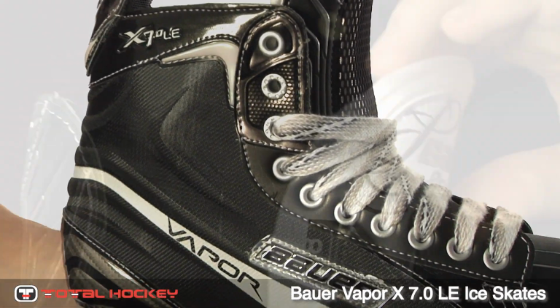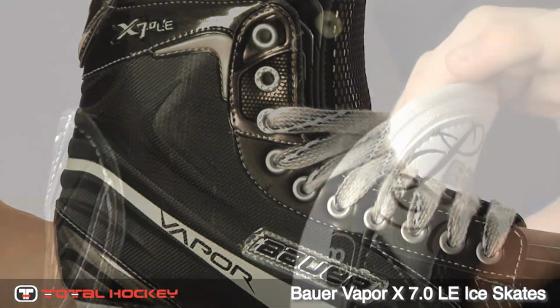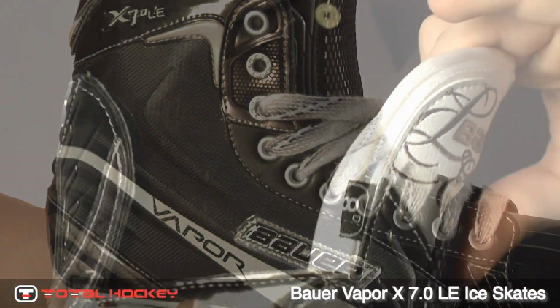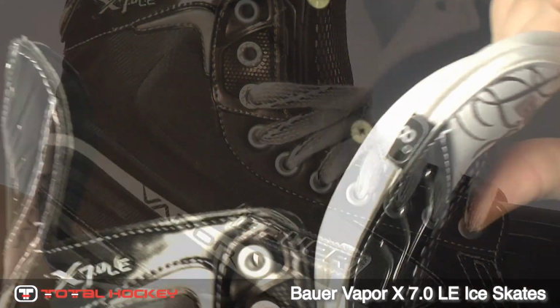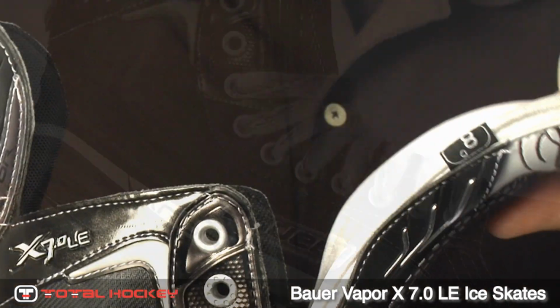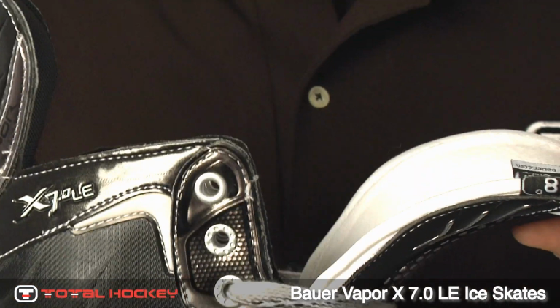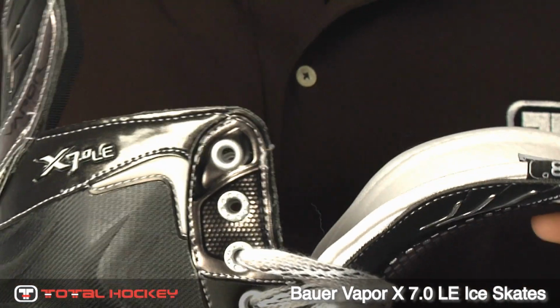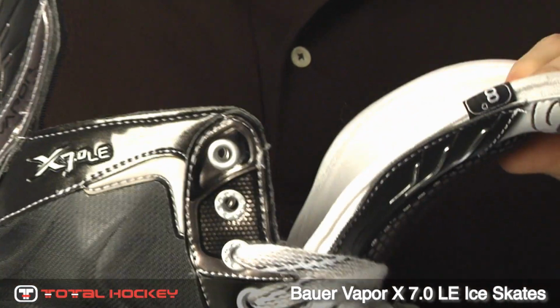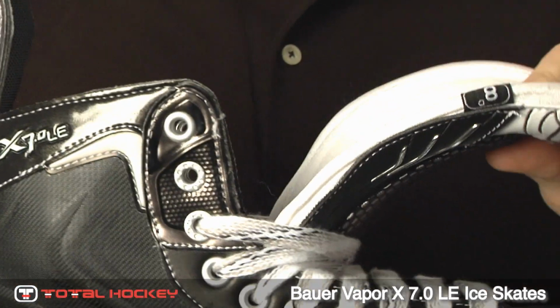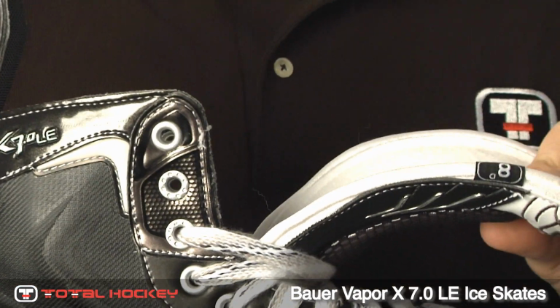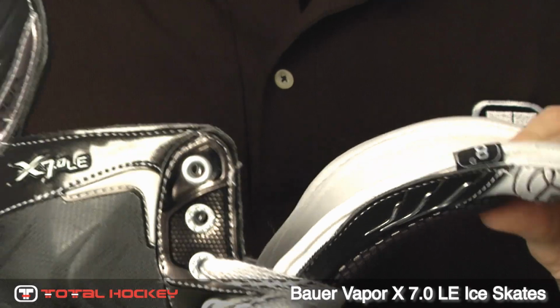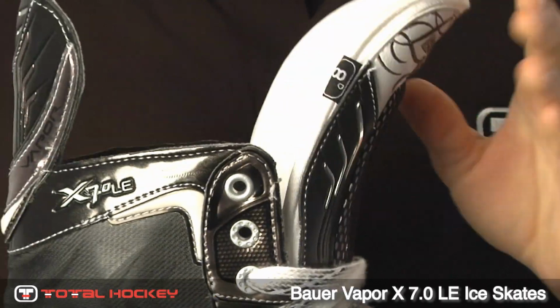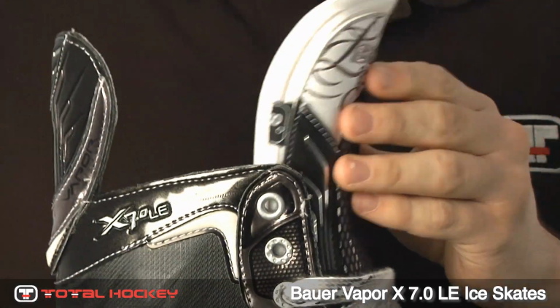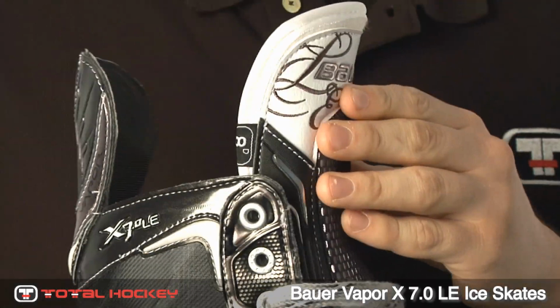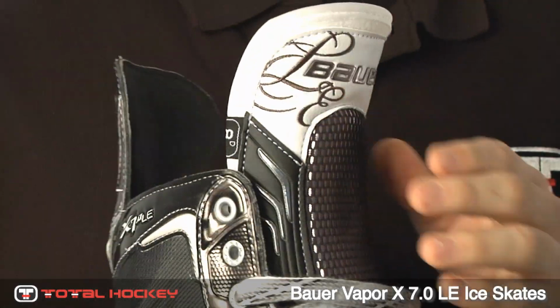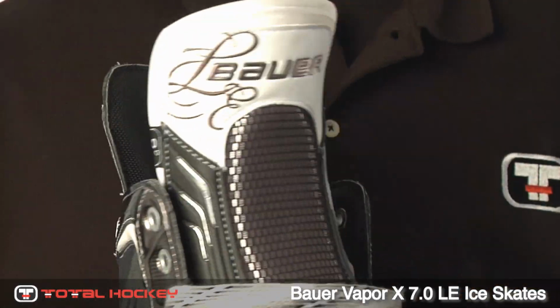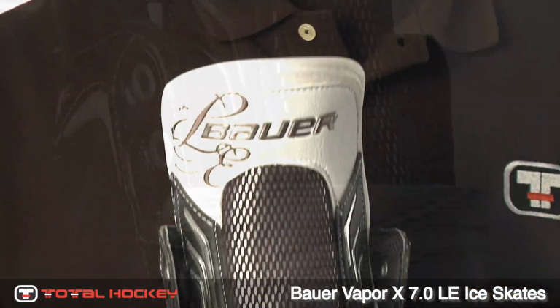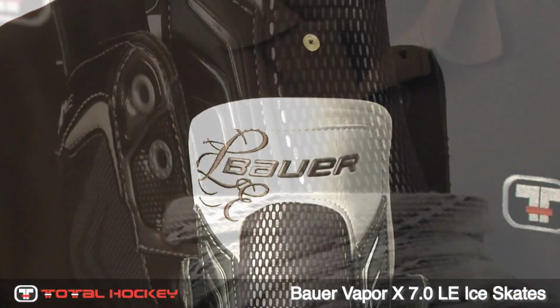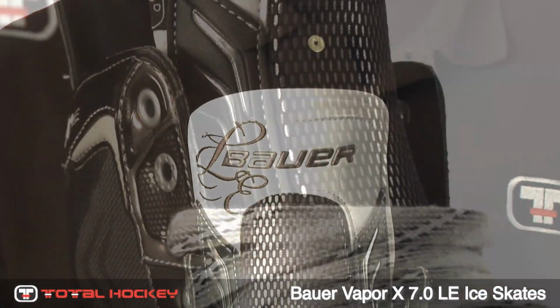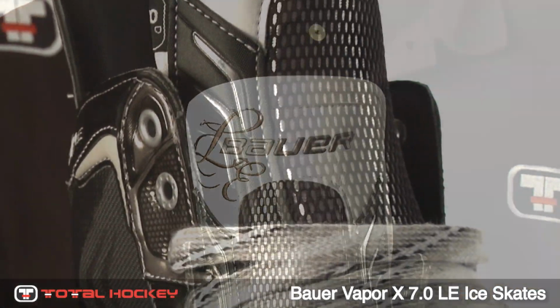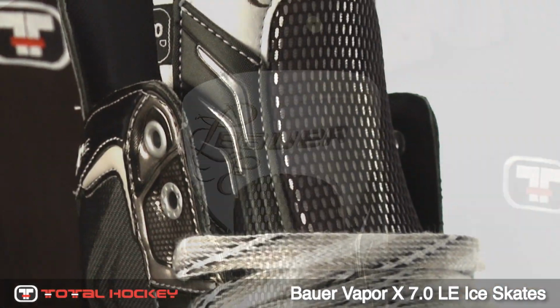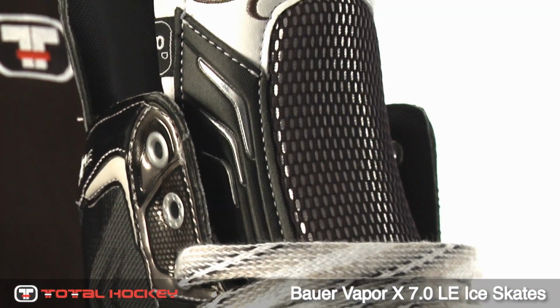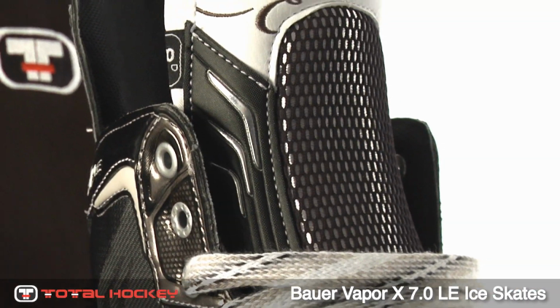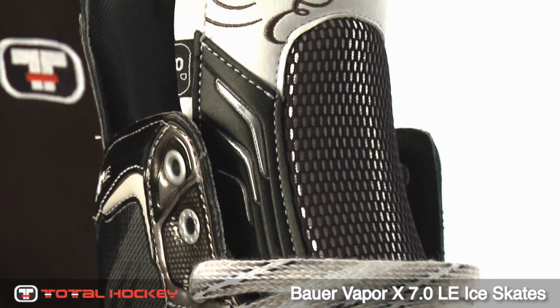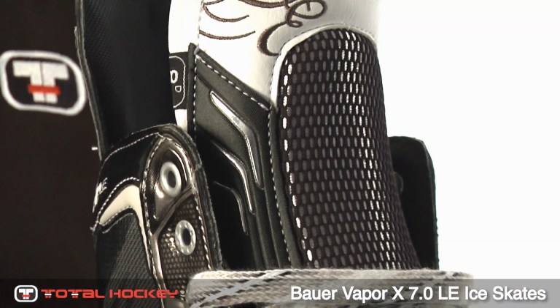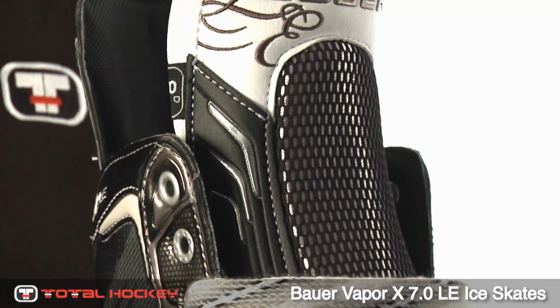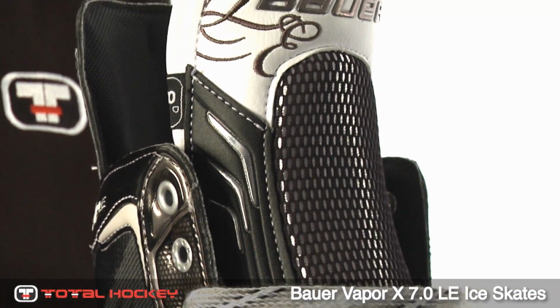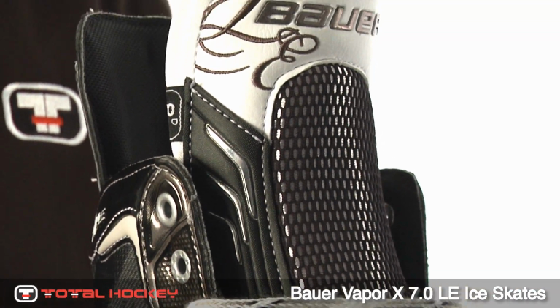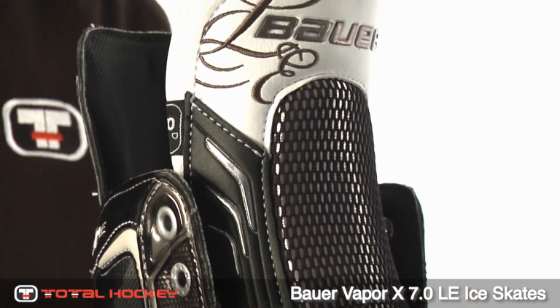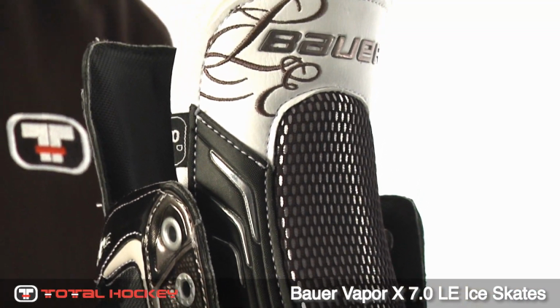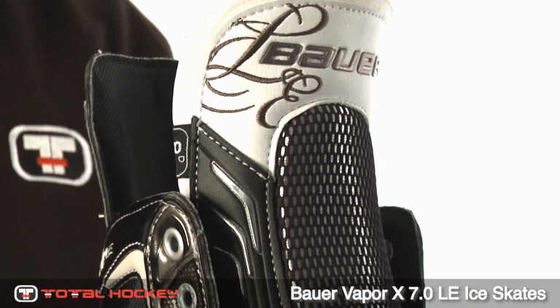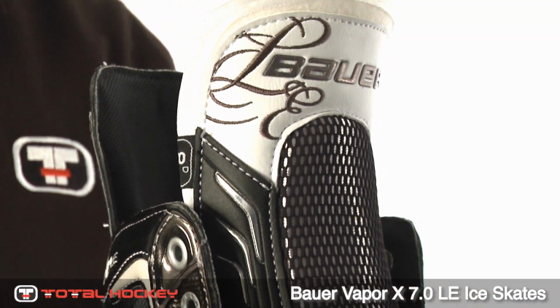The tongue has a new design for more protection. It offers an anatomical fit and metatarsal guard to prevent lace bite.